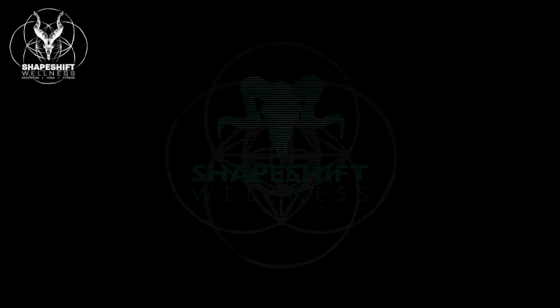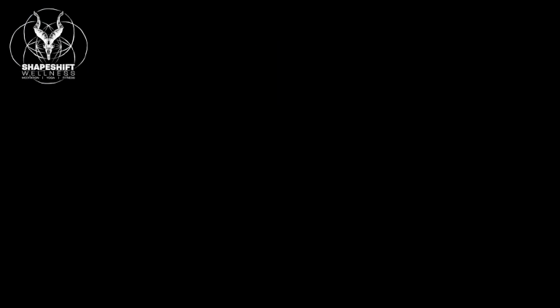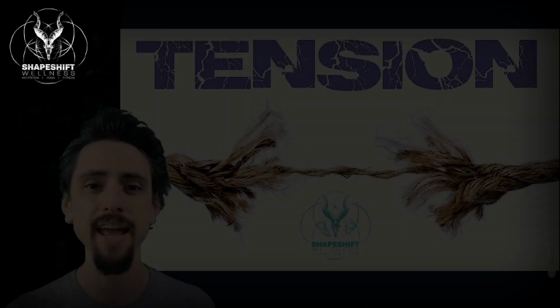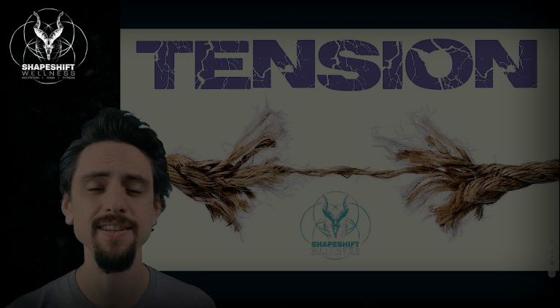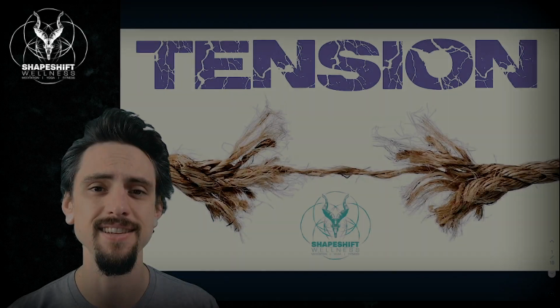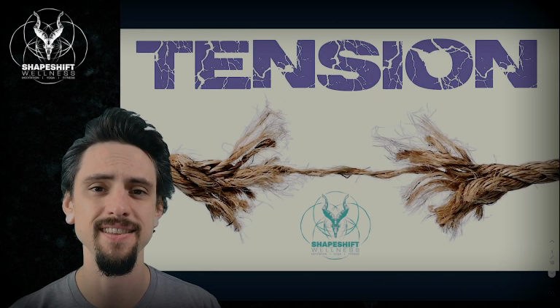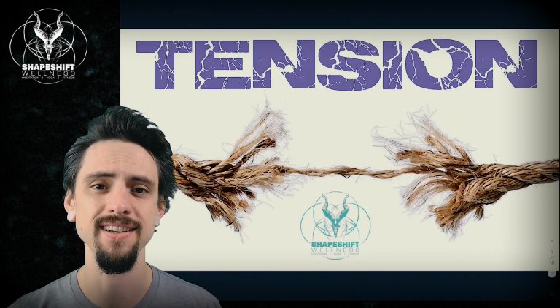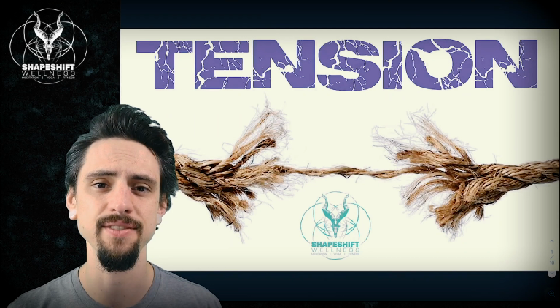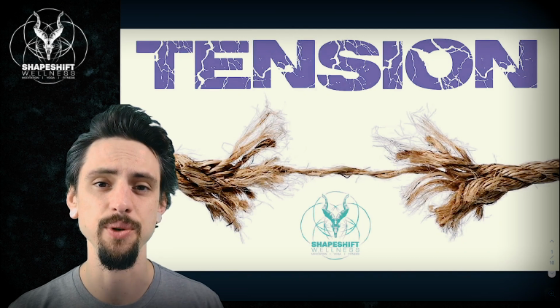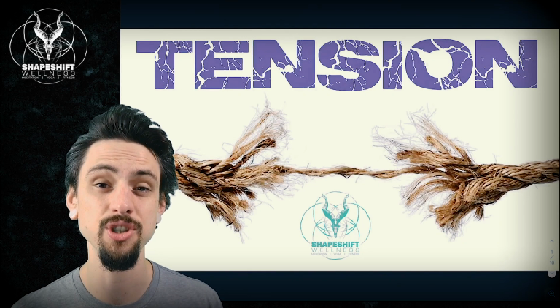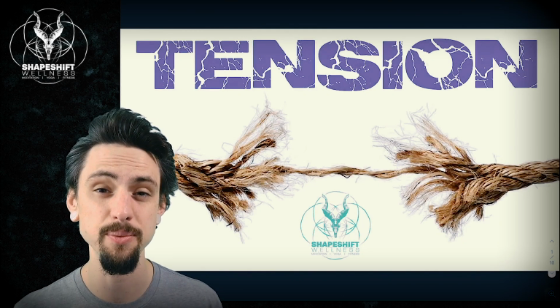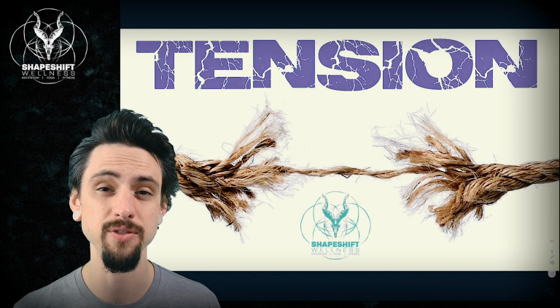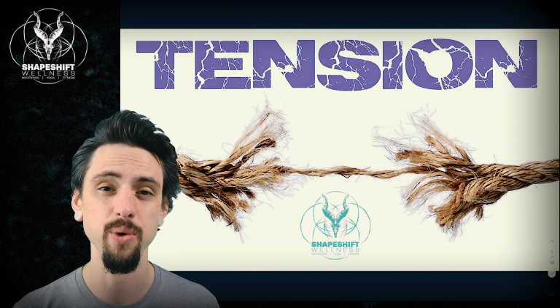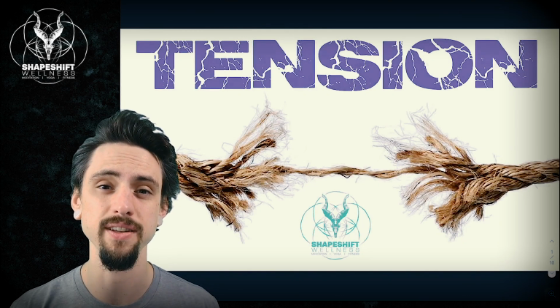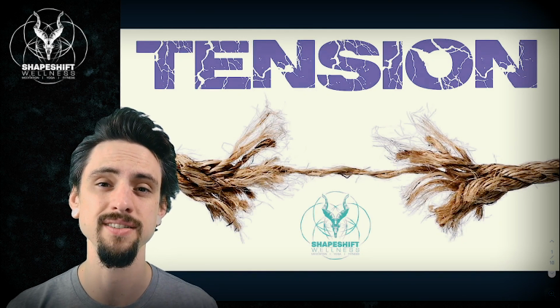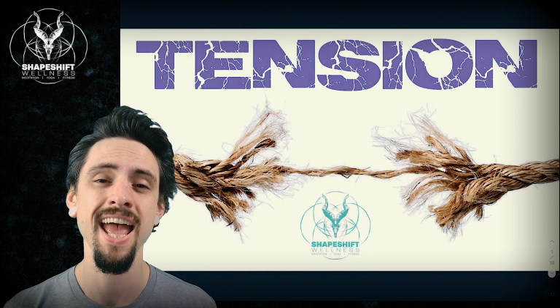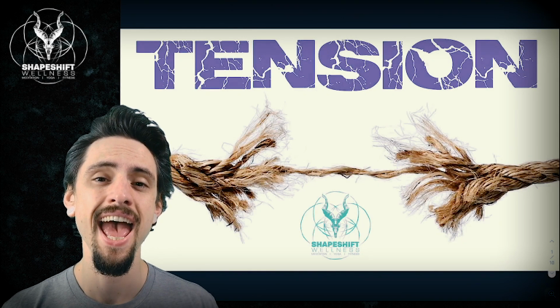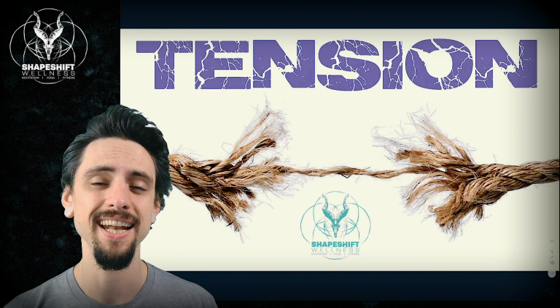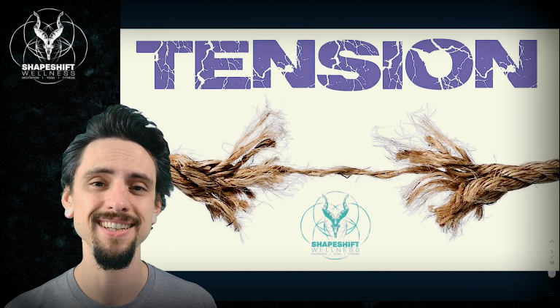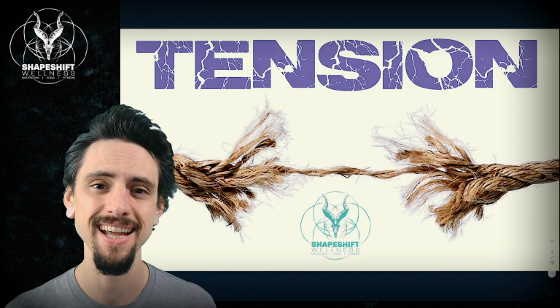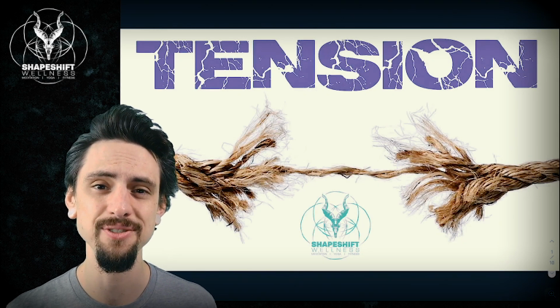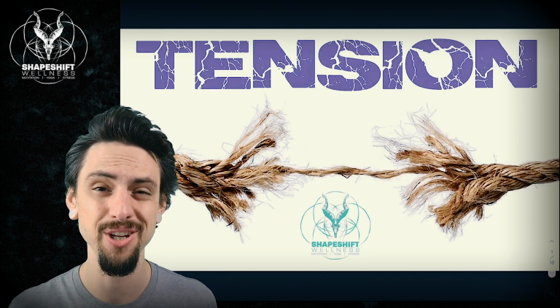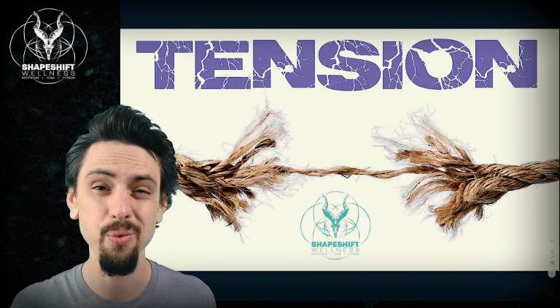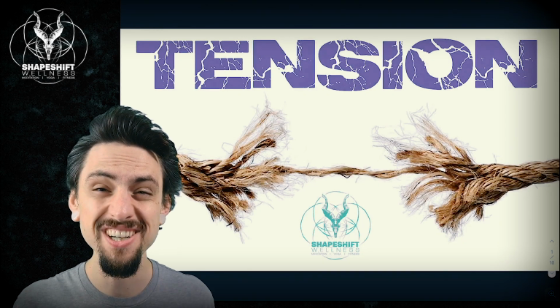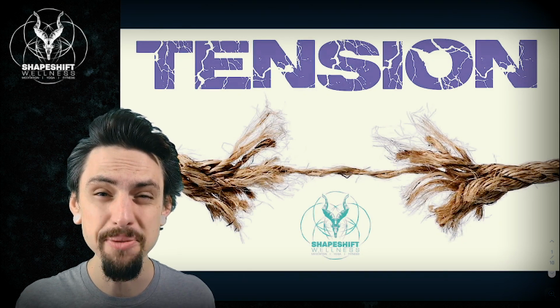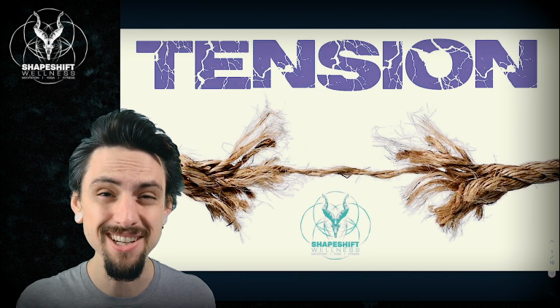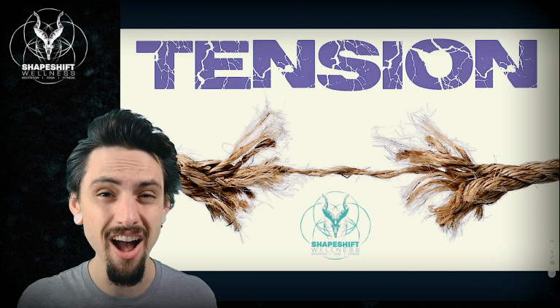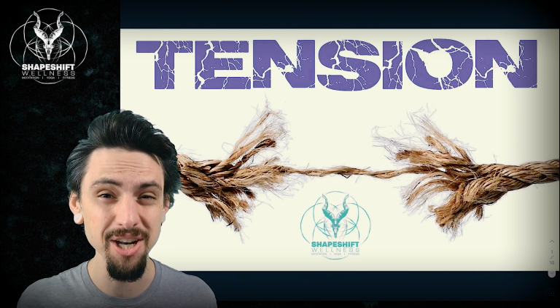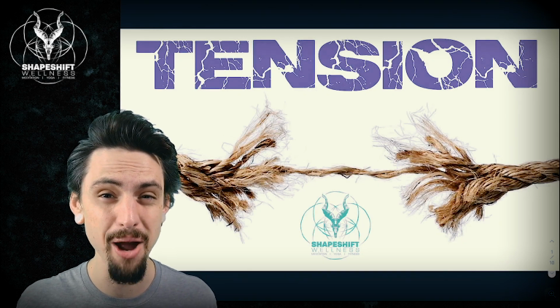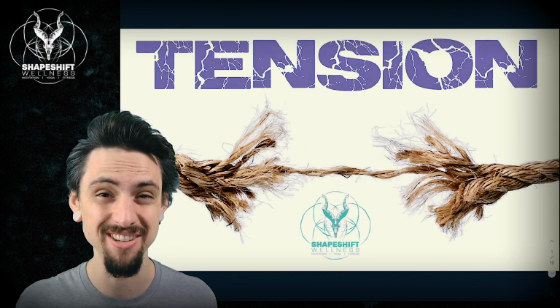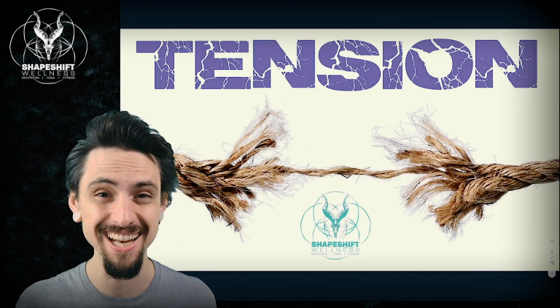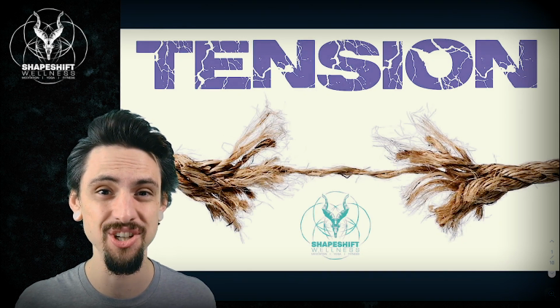Hey, this is Anthony Davis with Shapeshift Wellness, and in today's video we're going to be talking about tension.